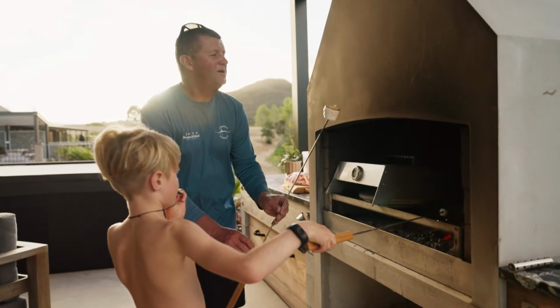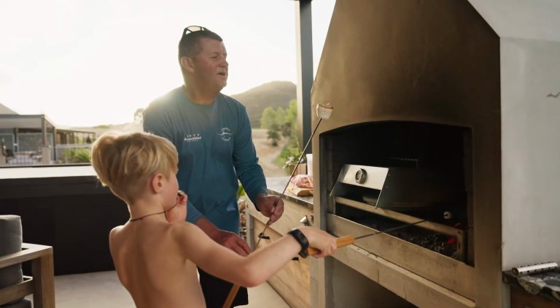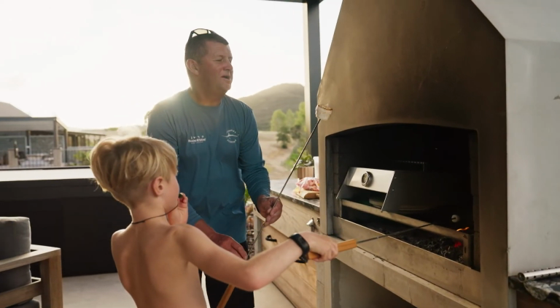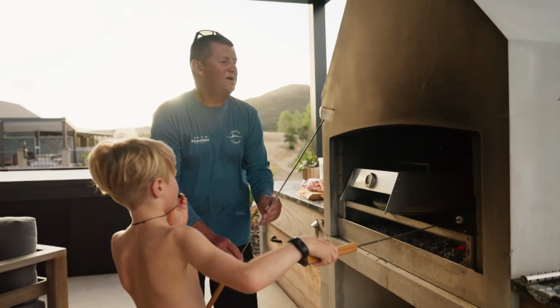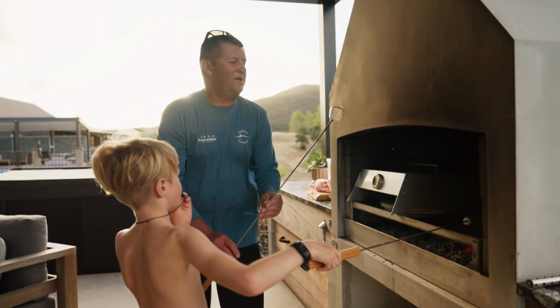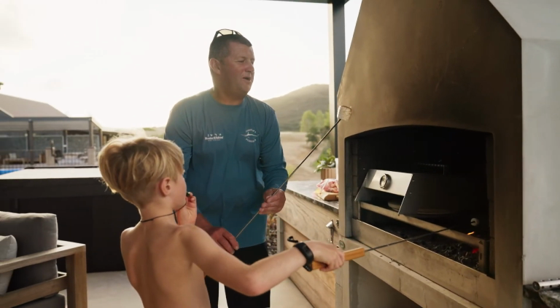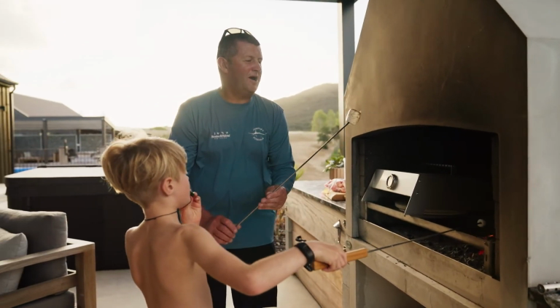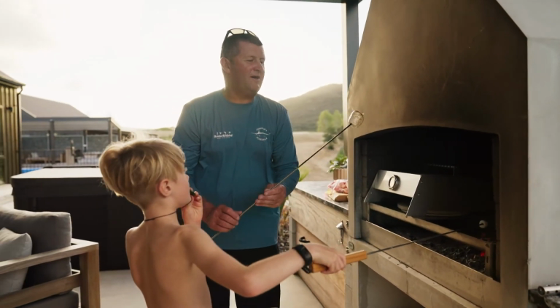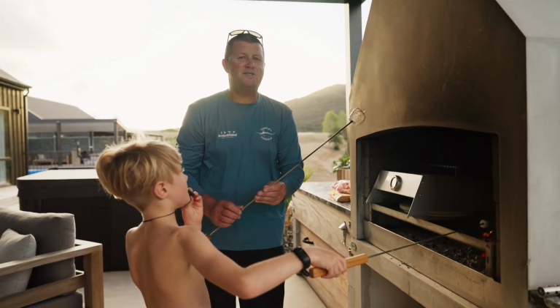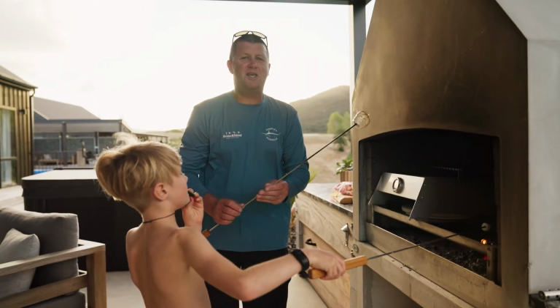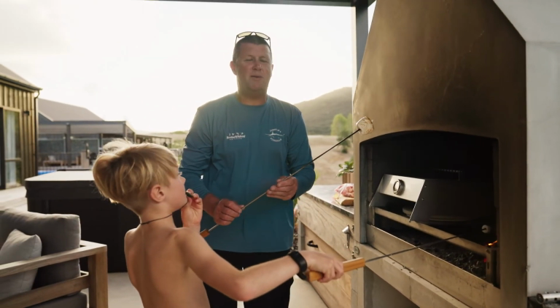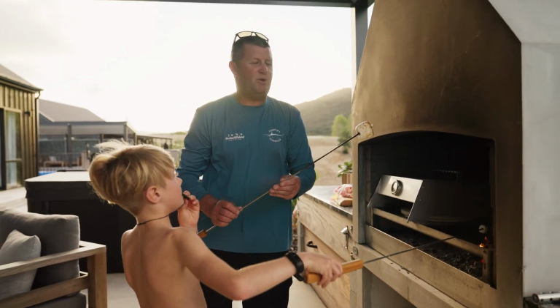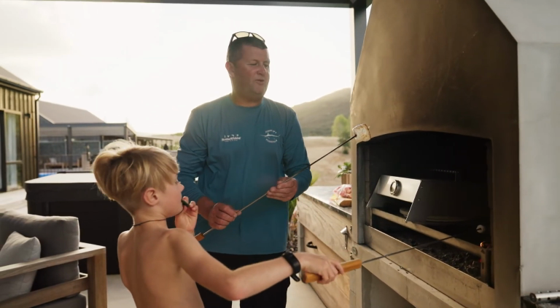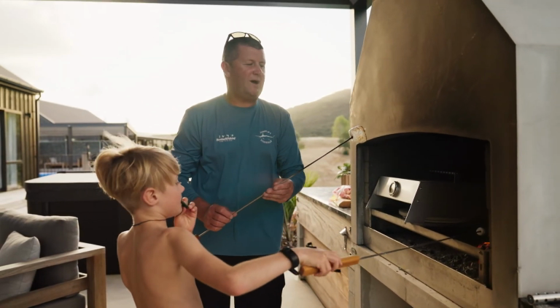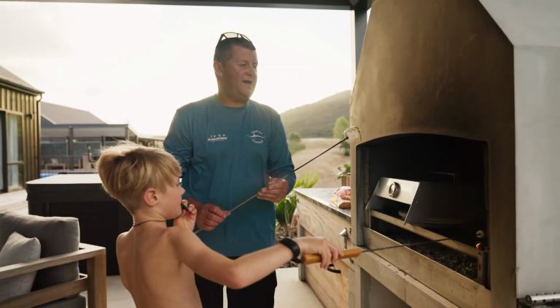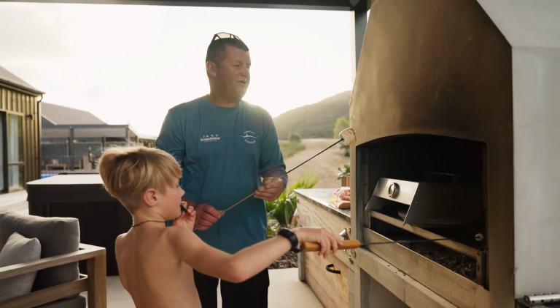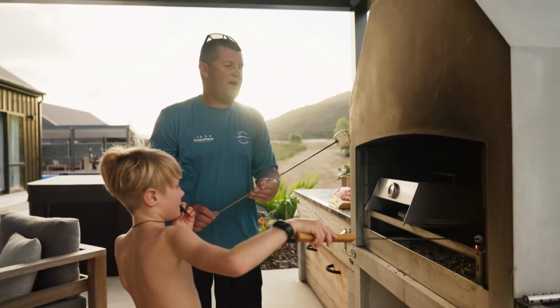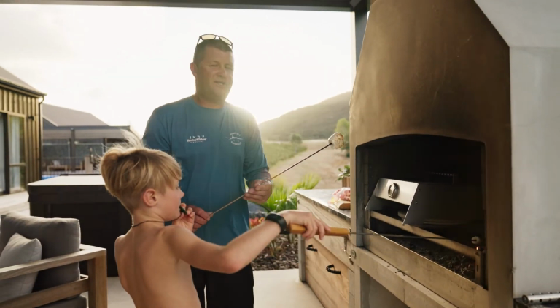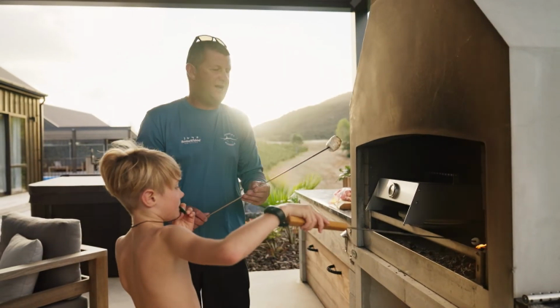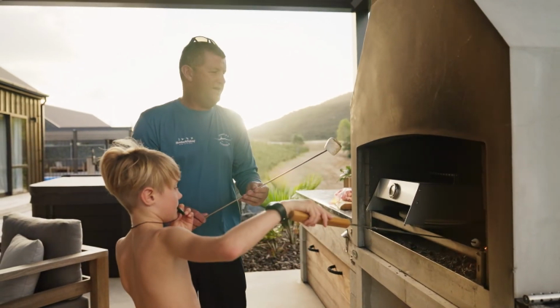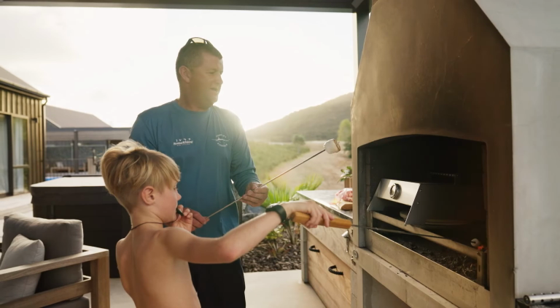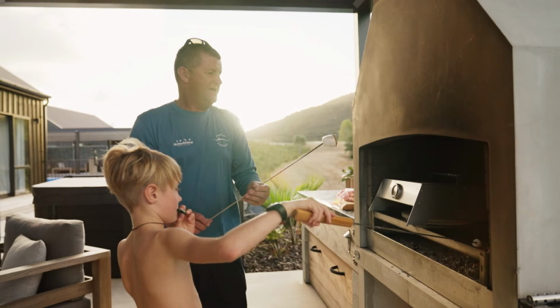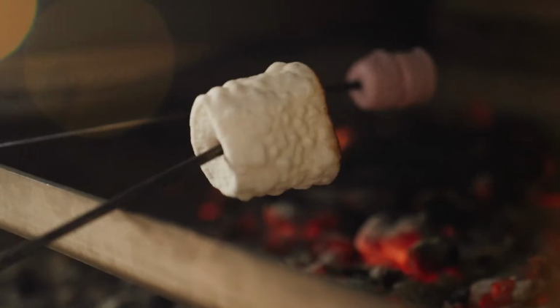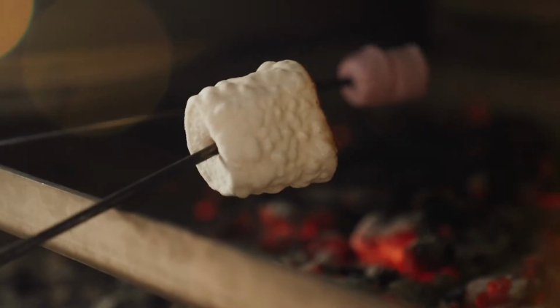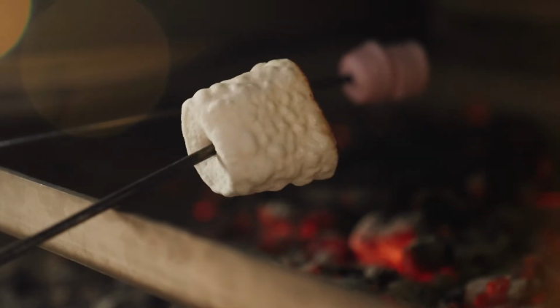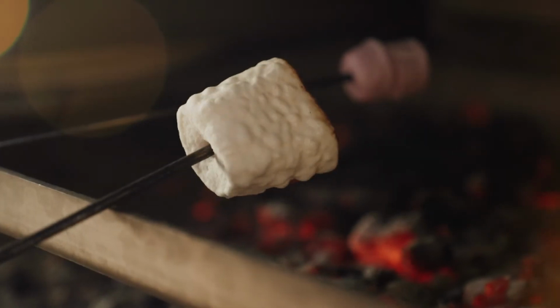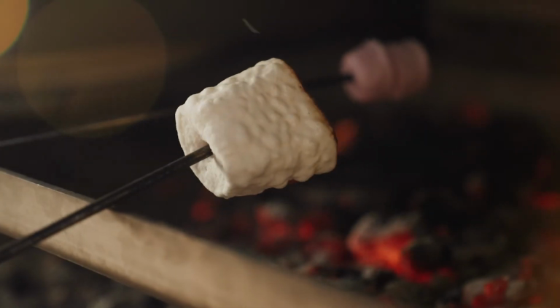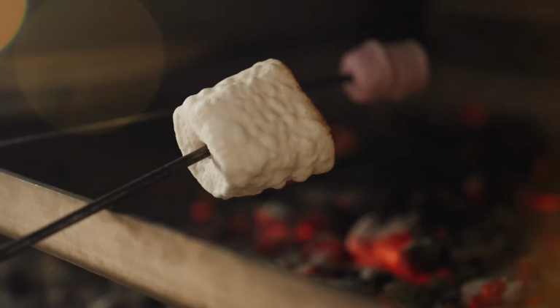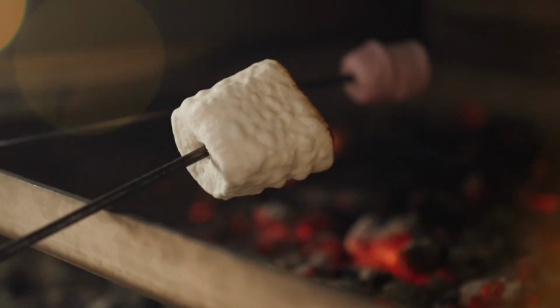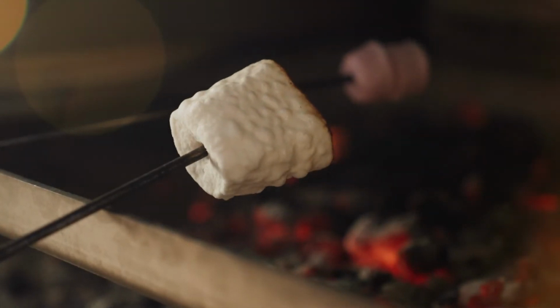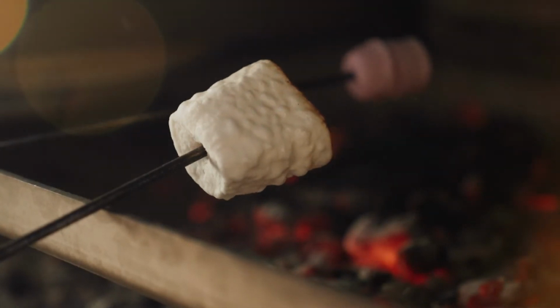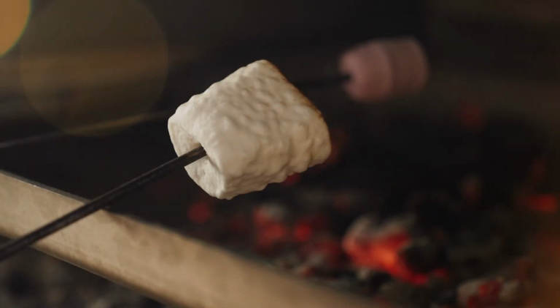Oh, and there we go. That's the perfect way to end a great day — cooking marshmallows on the flare fire.